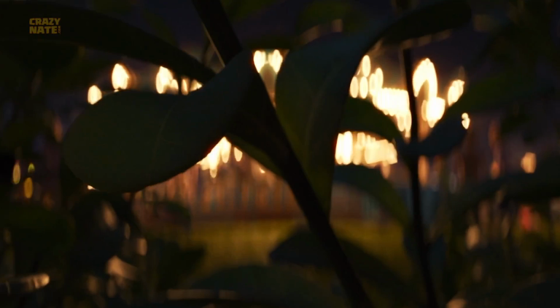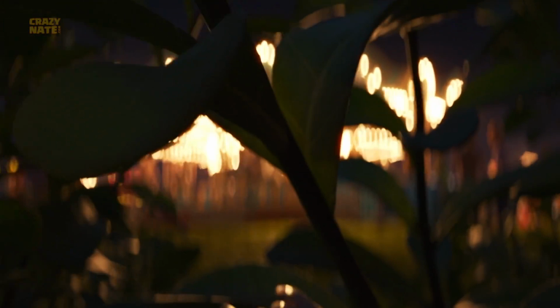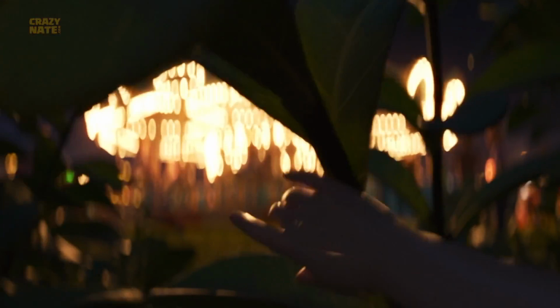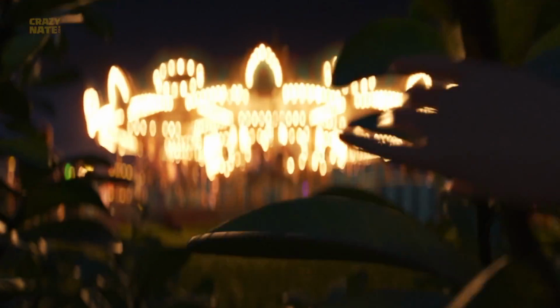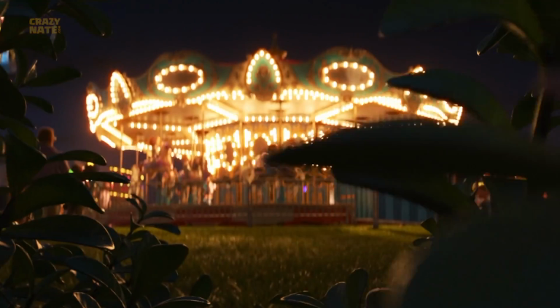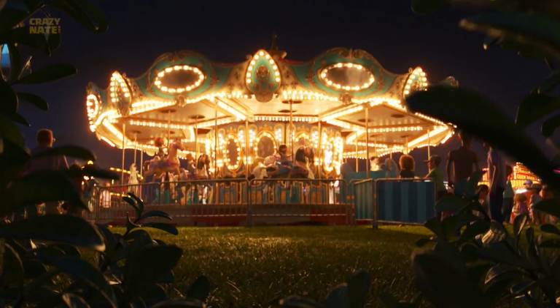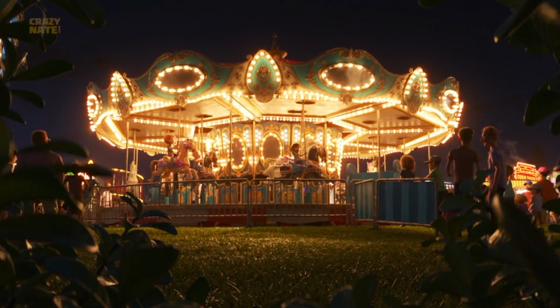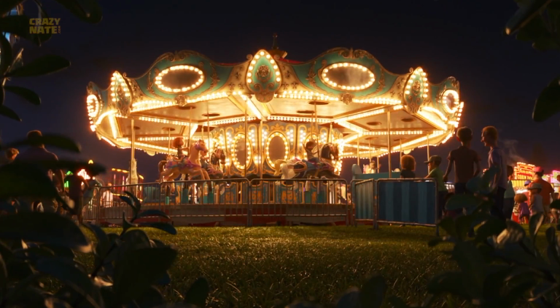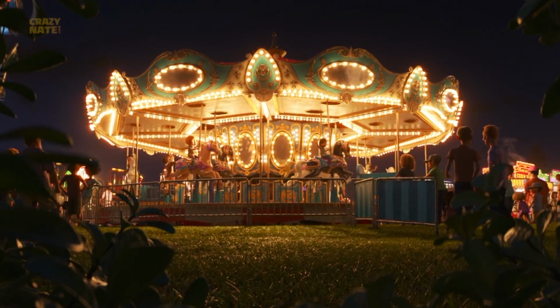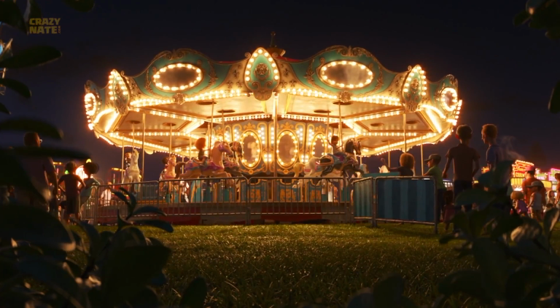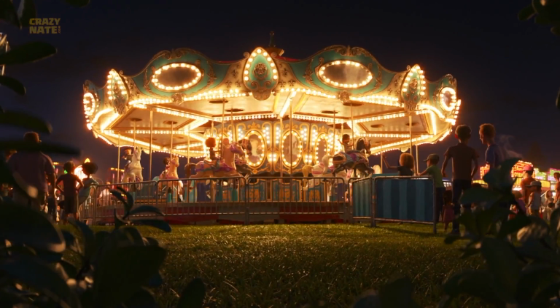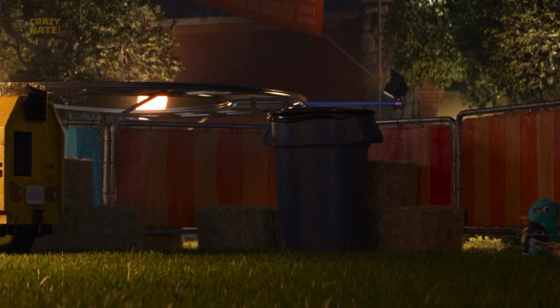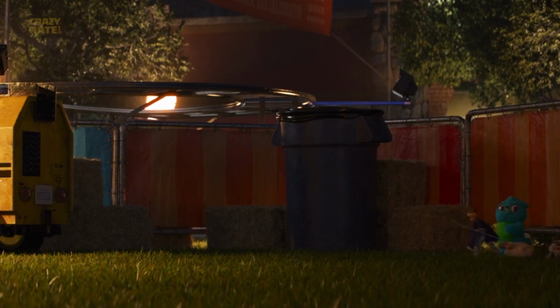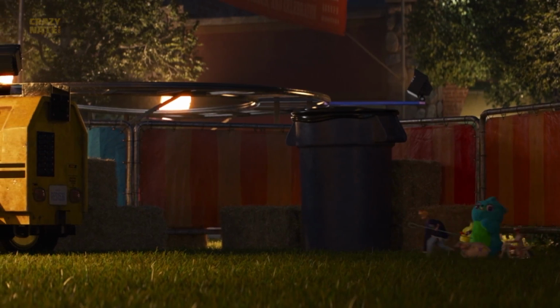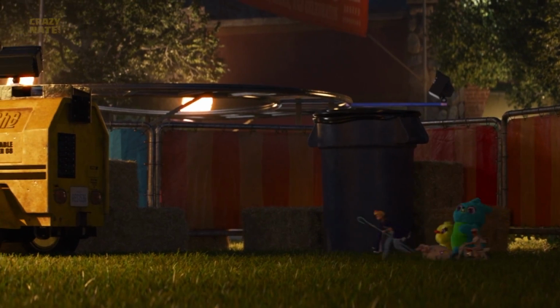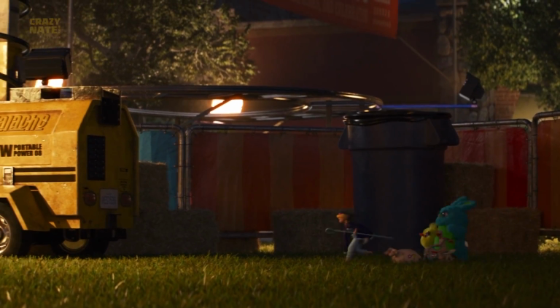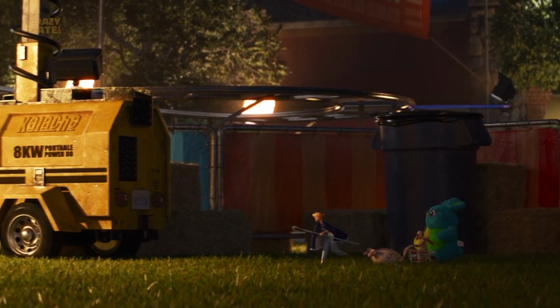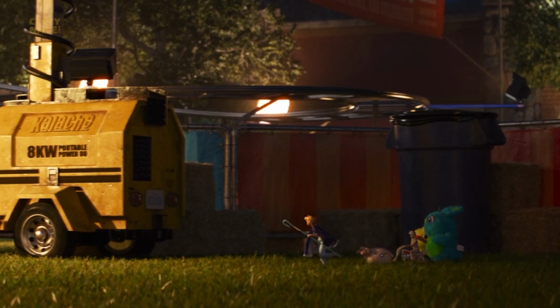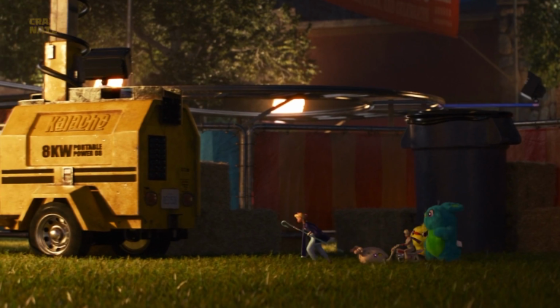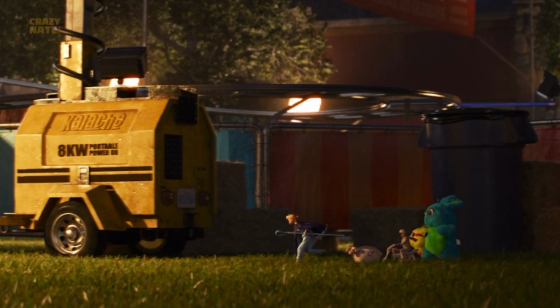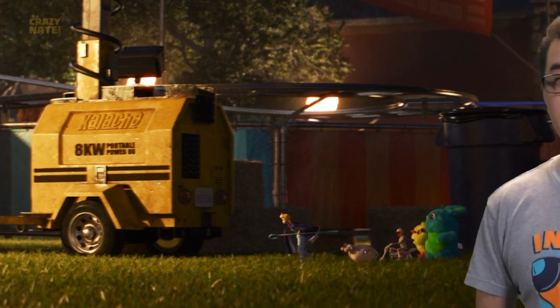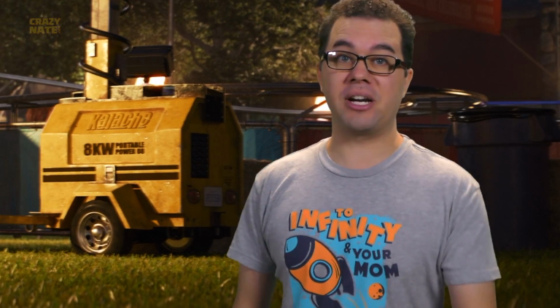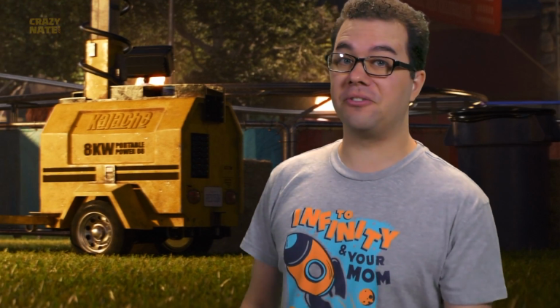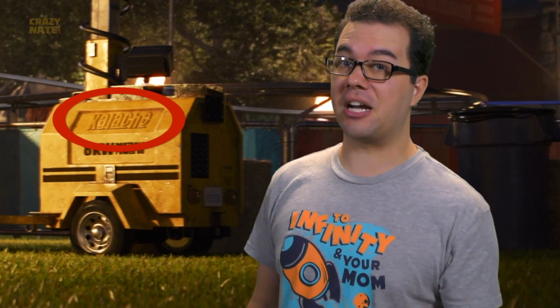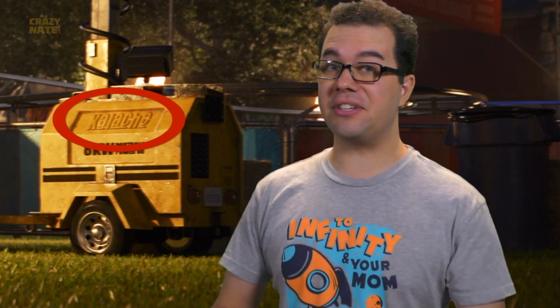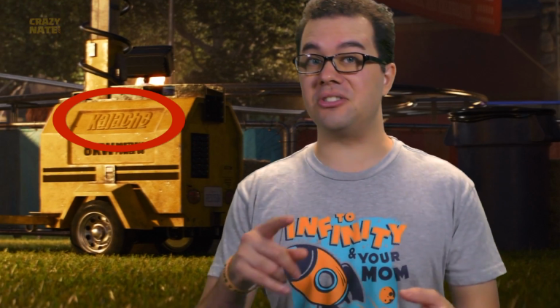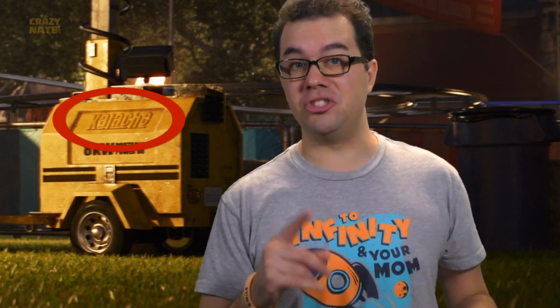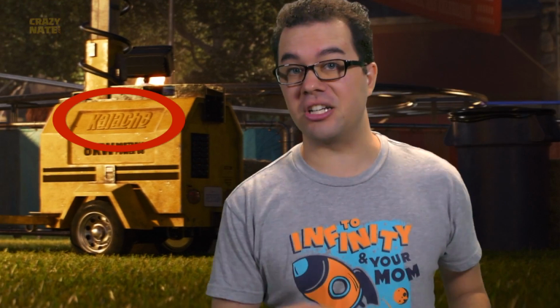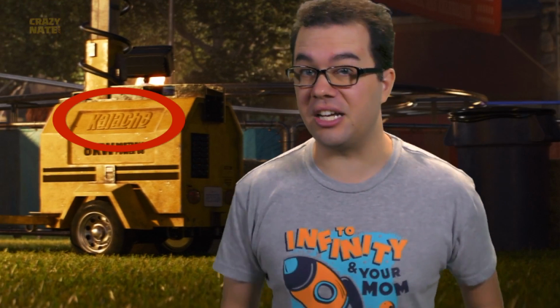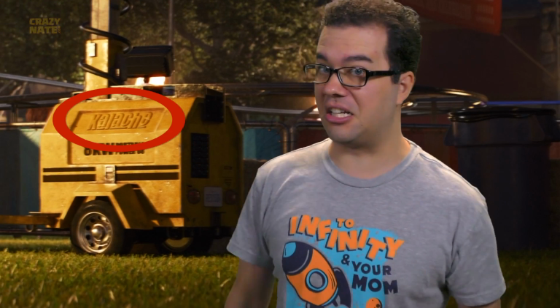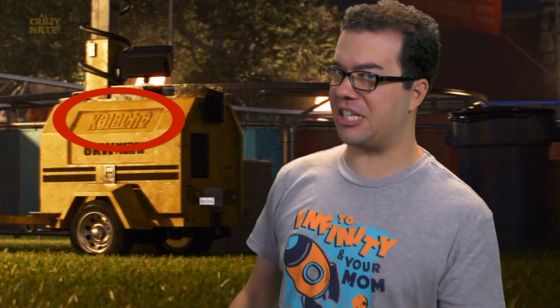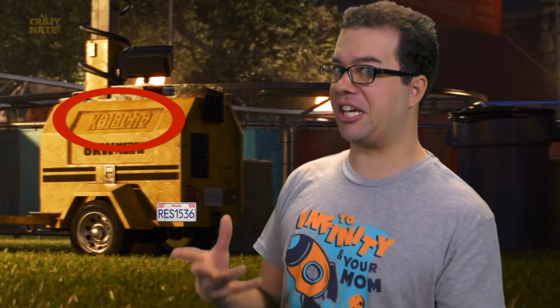But thankfully the carnival is plenty well lit, and the lights out there are powered by Kalachi generators. The director of photography is Jean-Claude Kalachay.